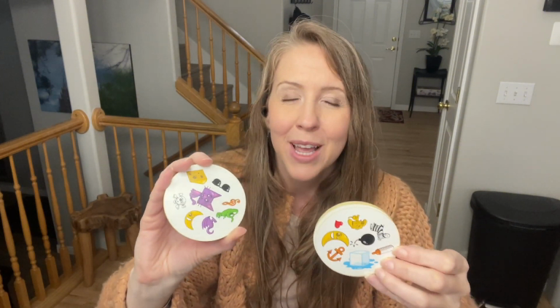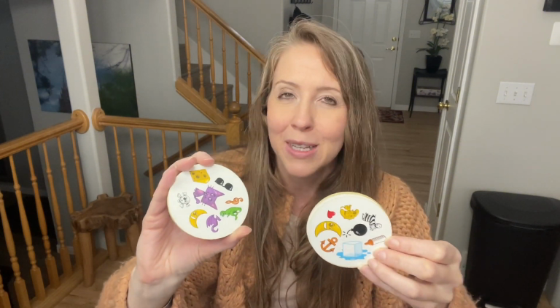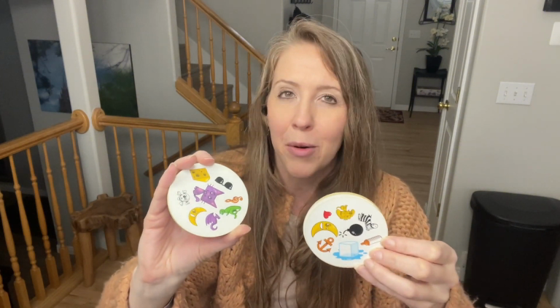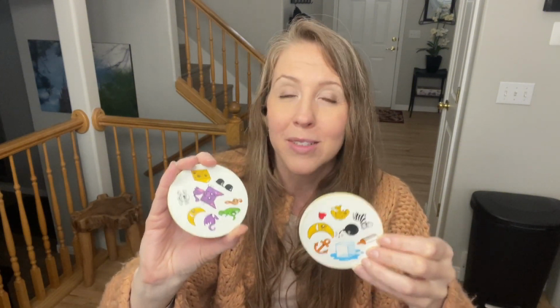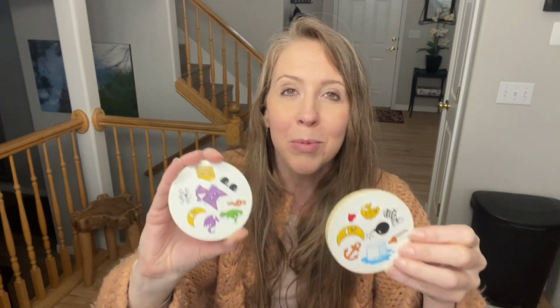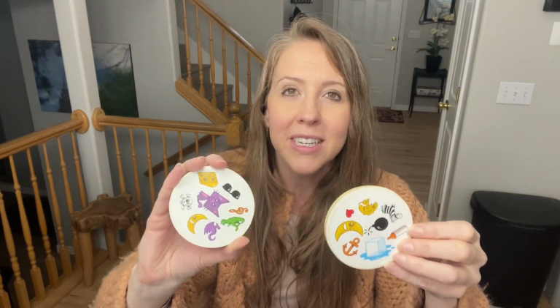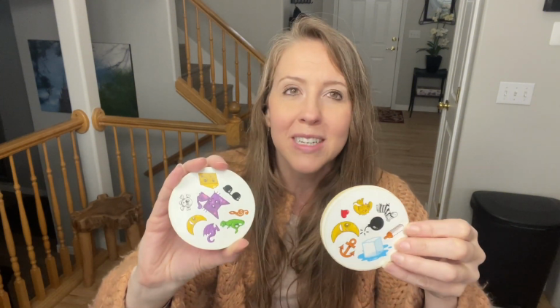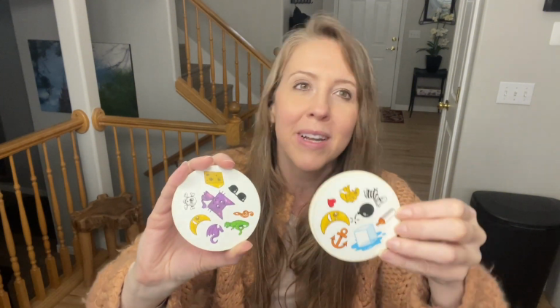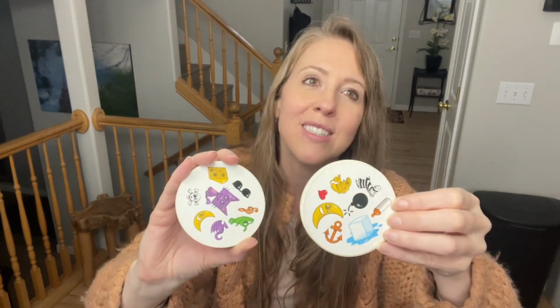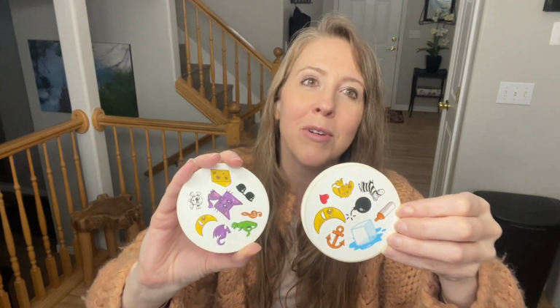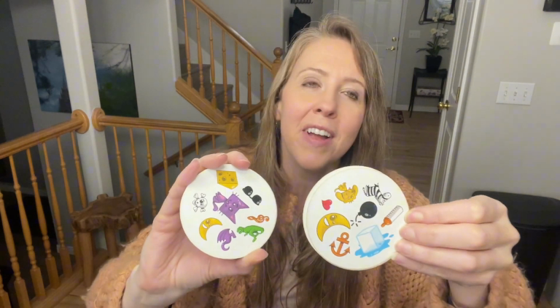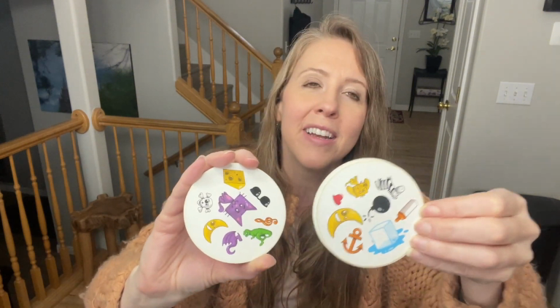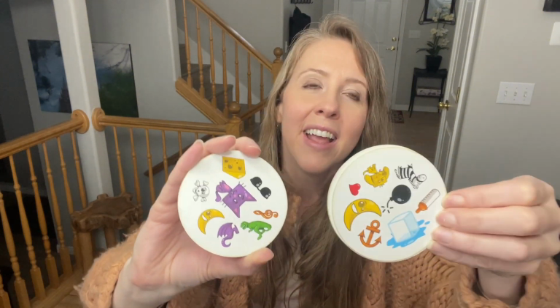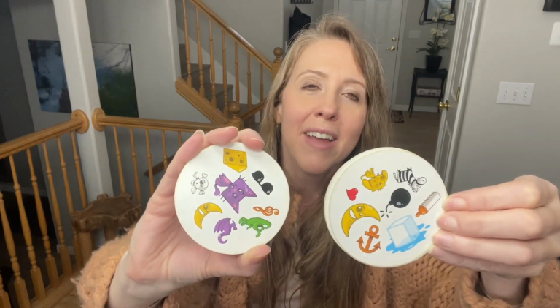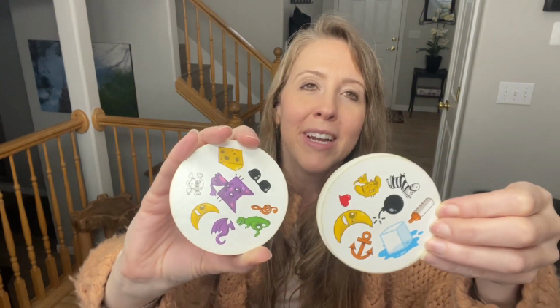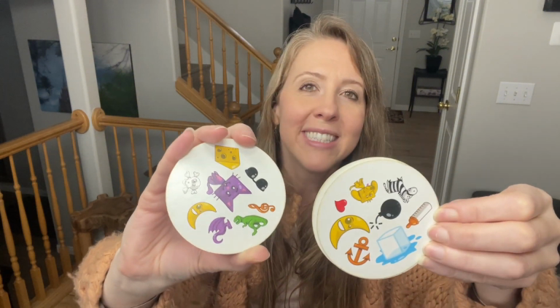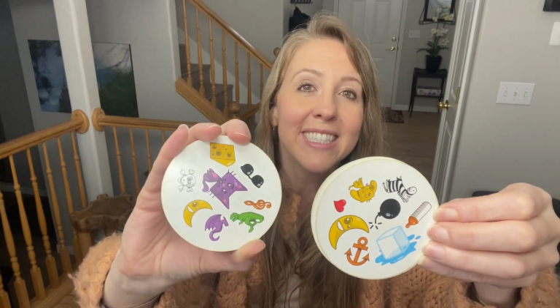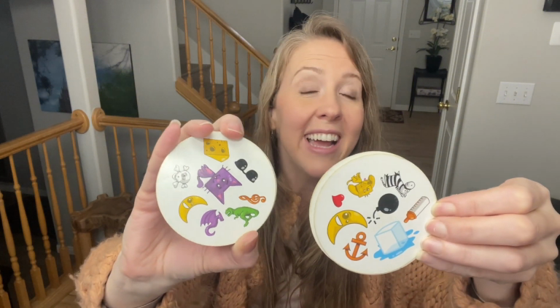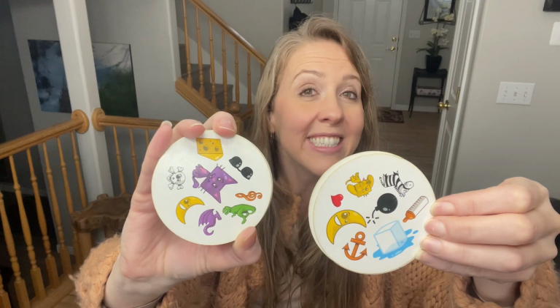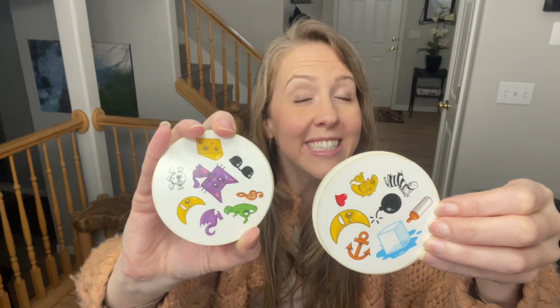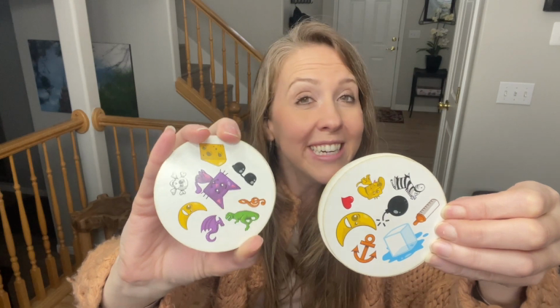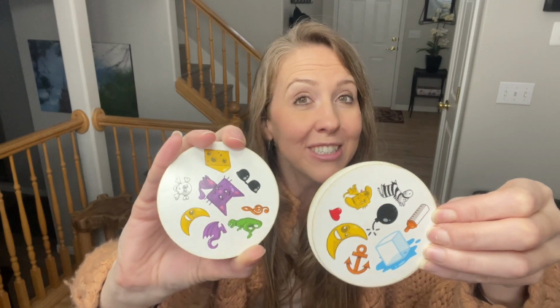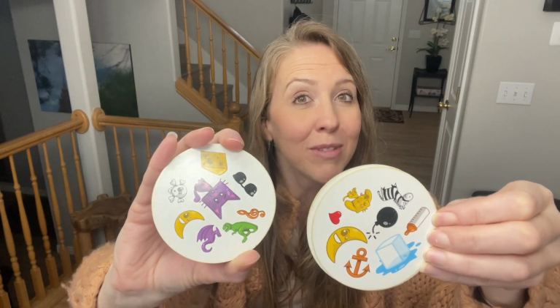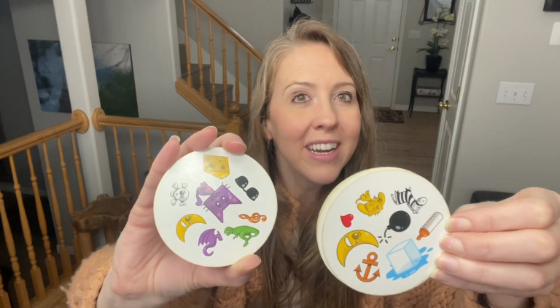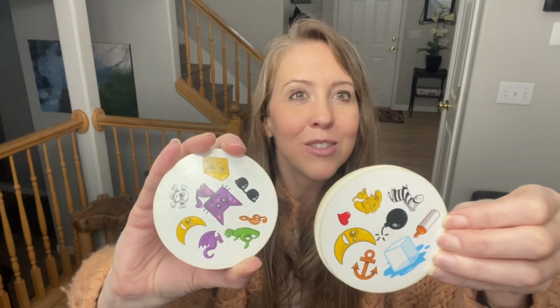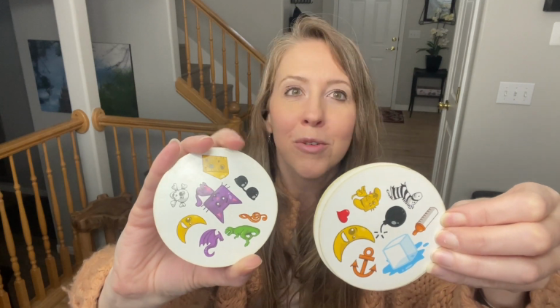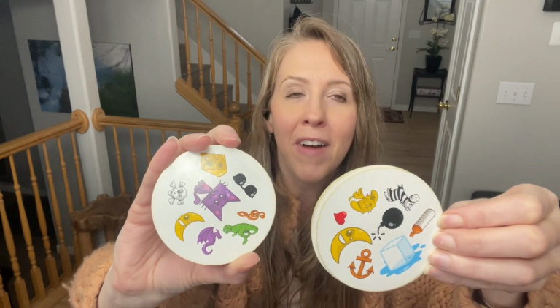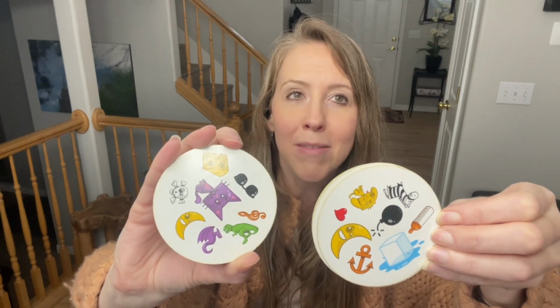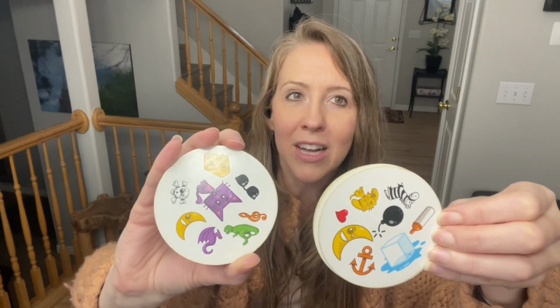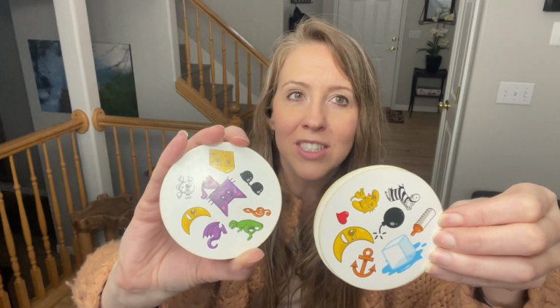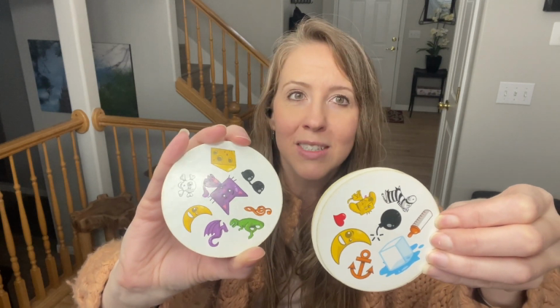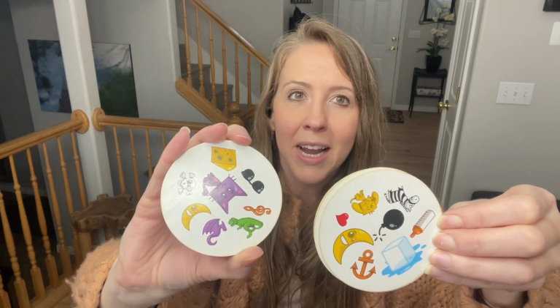And whoever runs out of cards first wins the game. So super easy, but it's super fun because it's not as easy as you would think to find the matches sometimes.